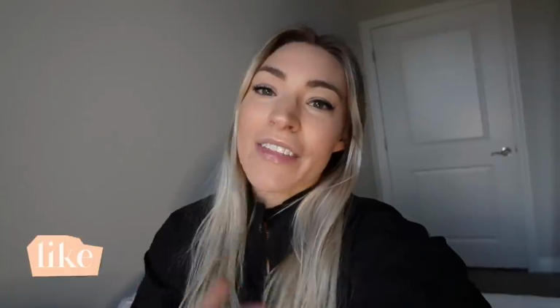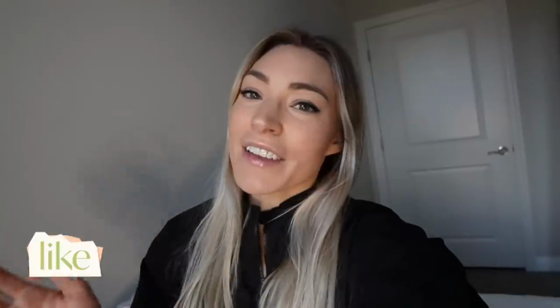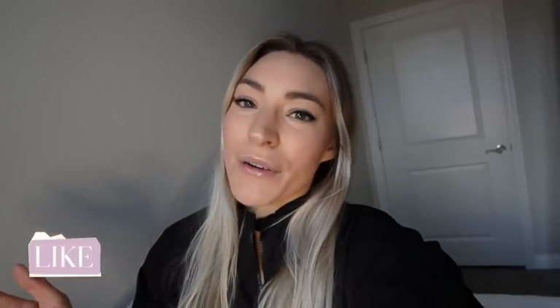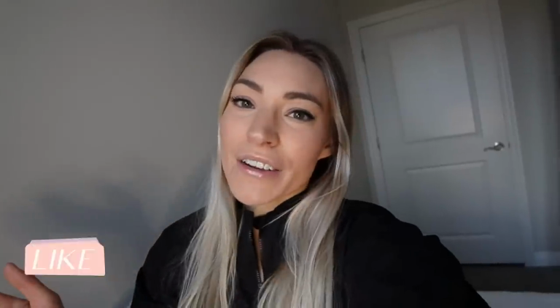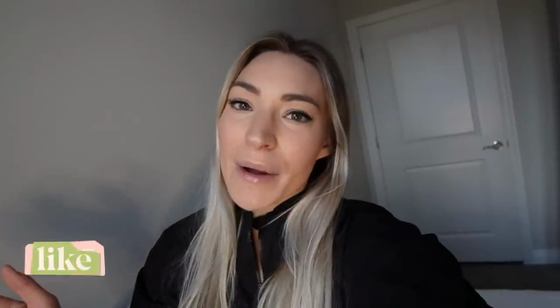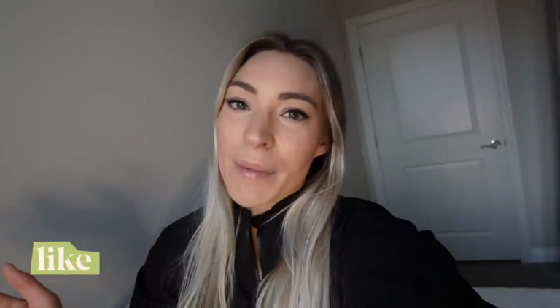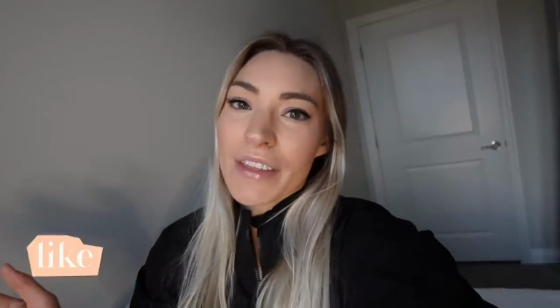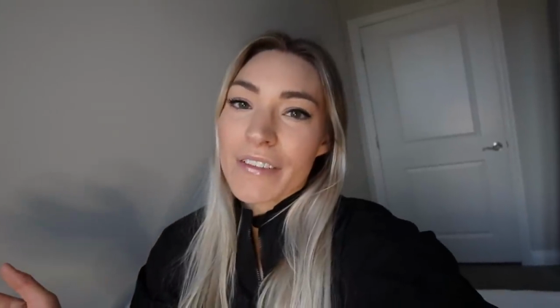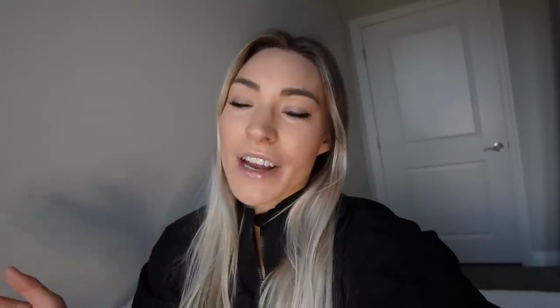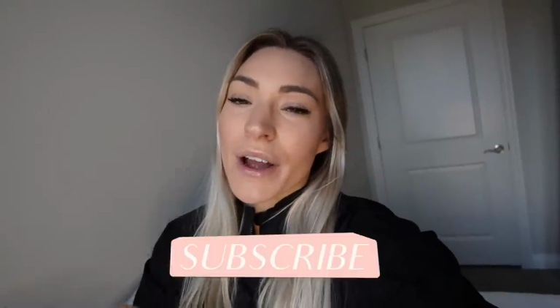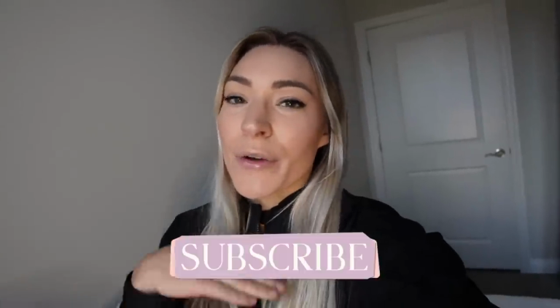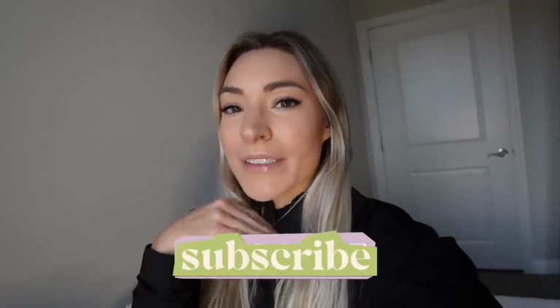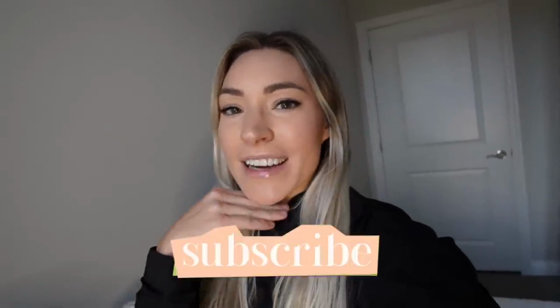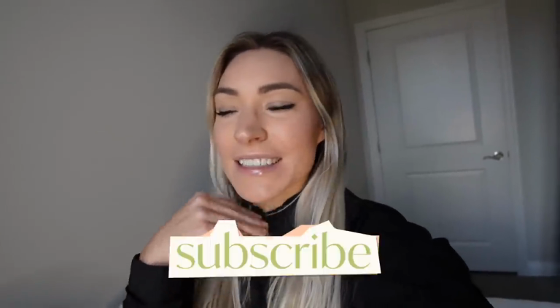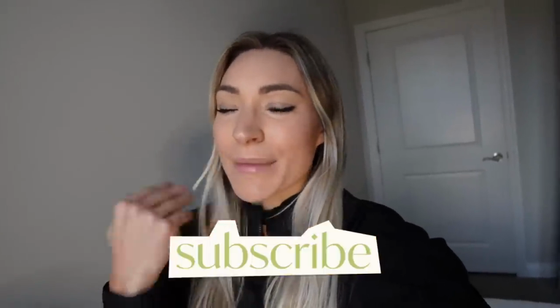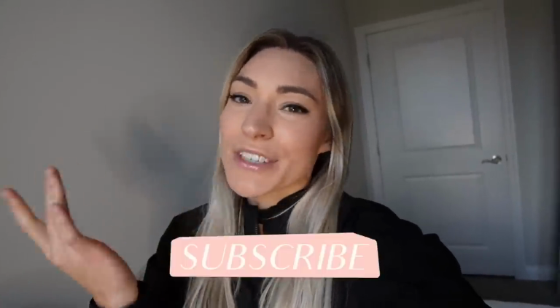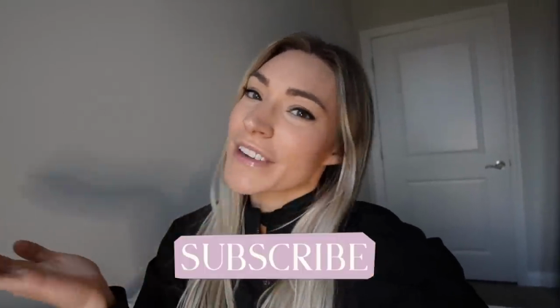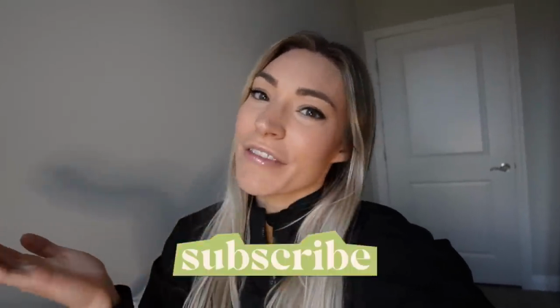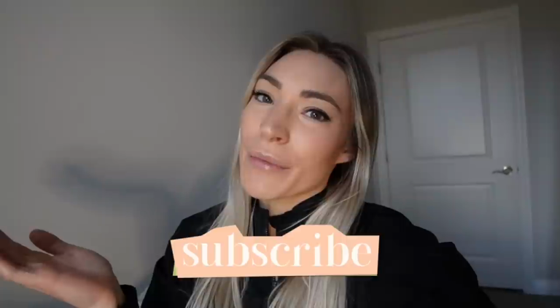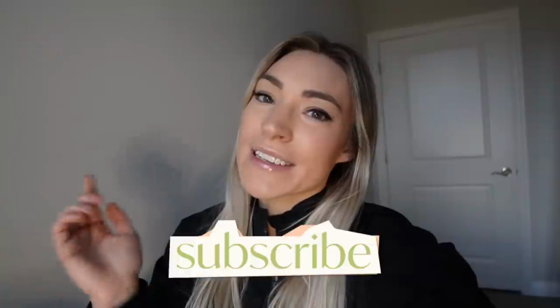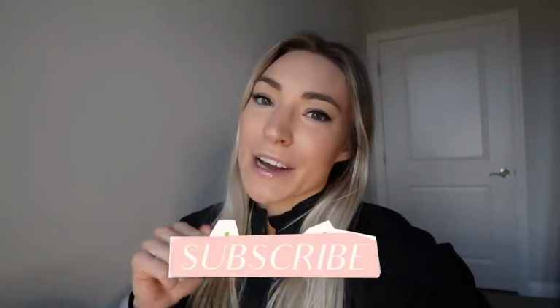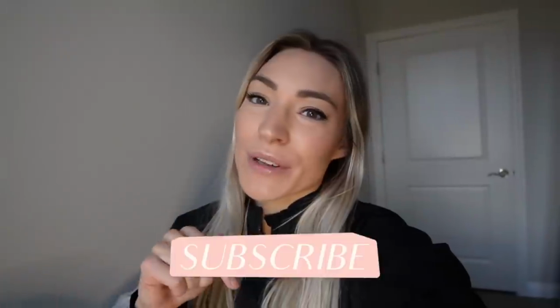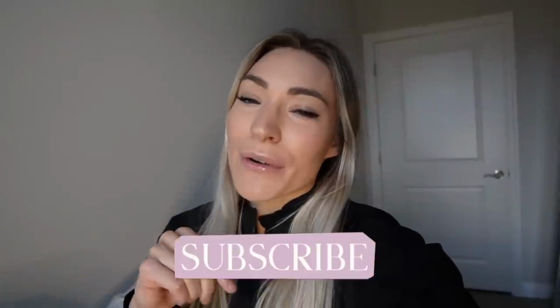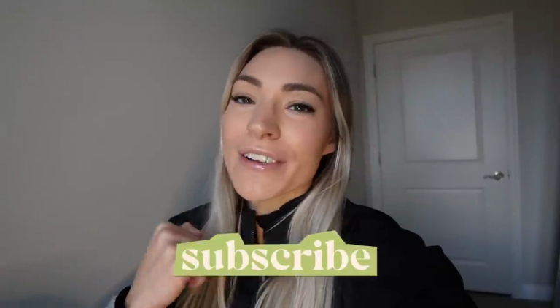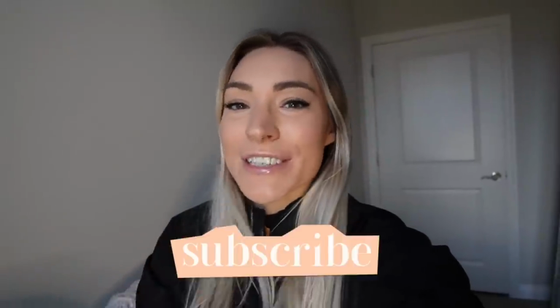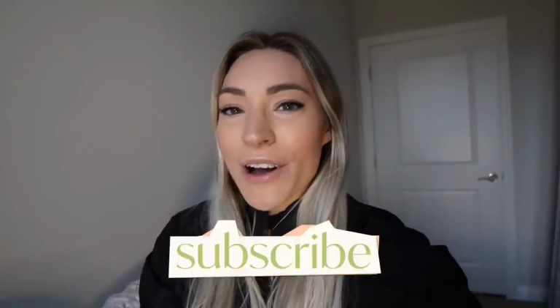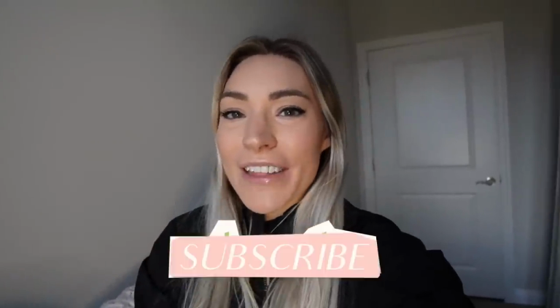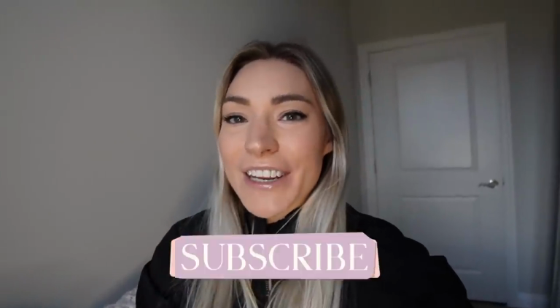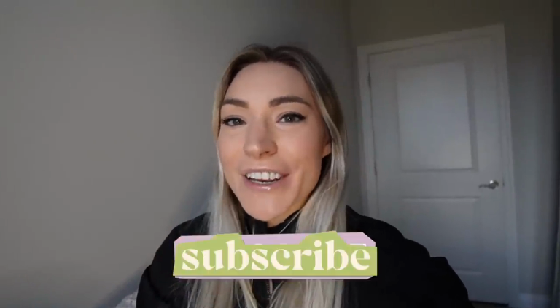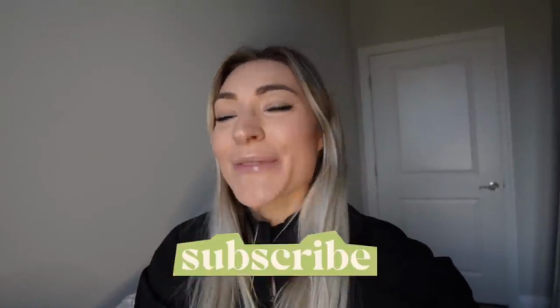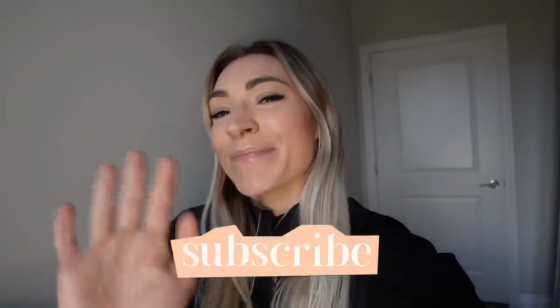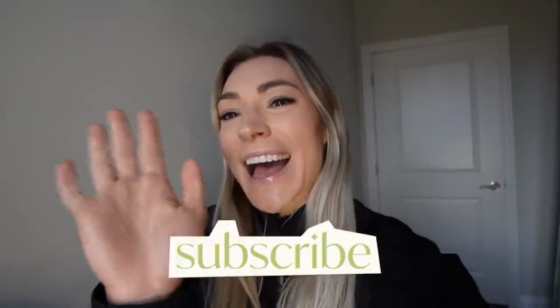That's going to go ahead and wrap up this video. I hope you liked it. Let me know what your favorite fit was down below, and I'll see you all in the next video. Bye!